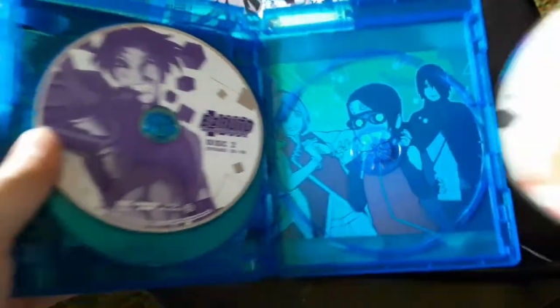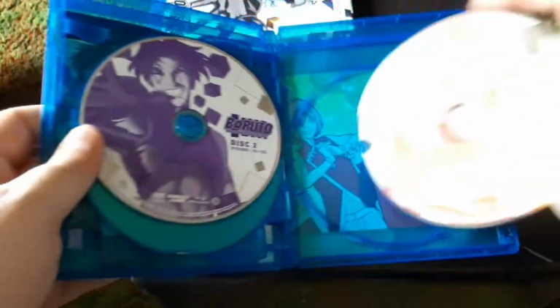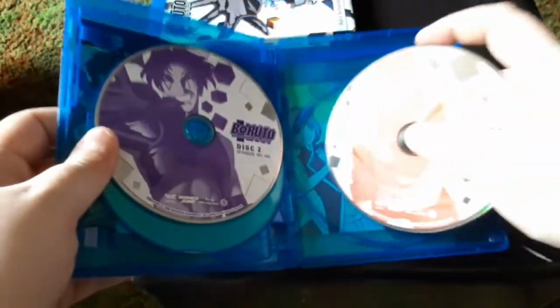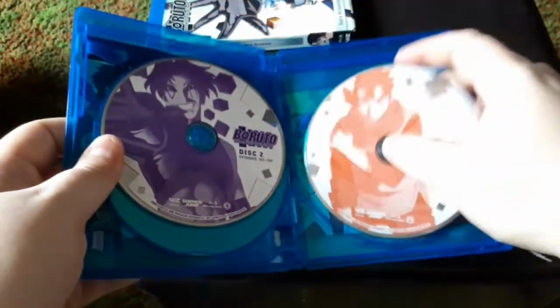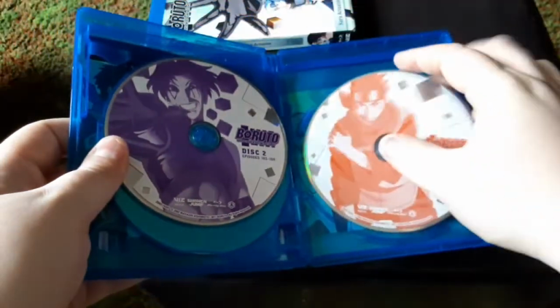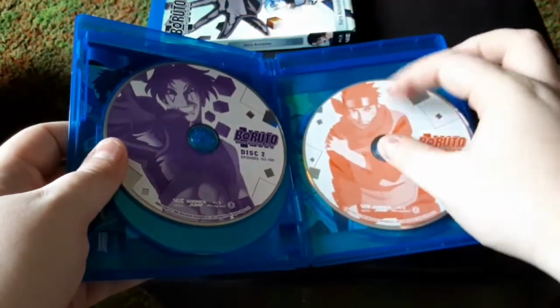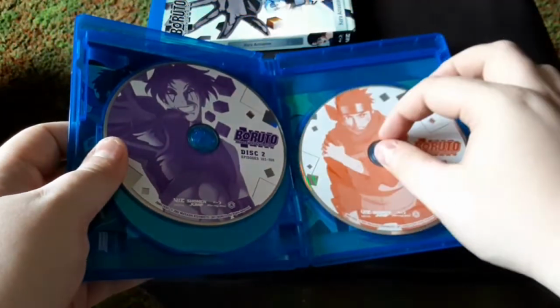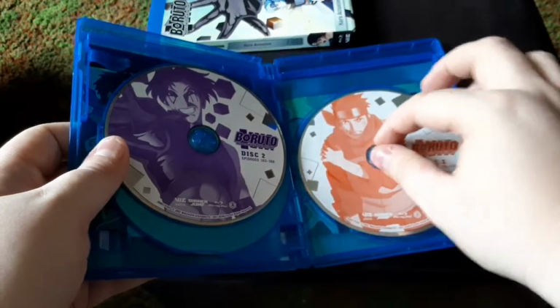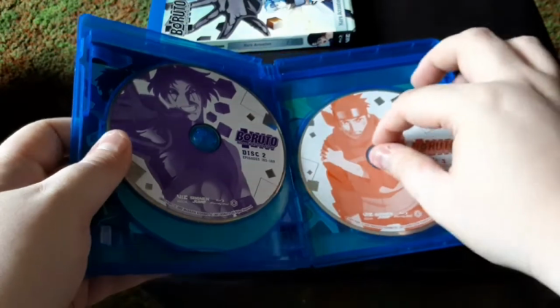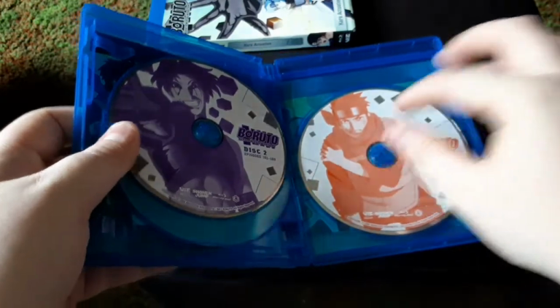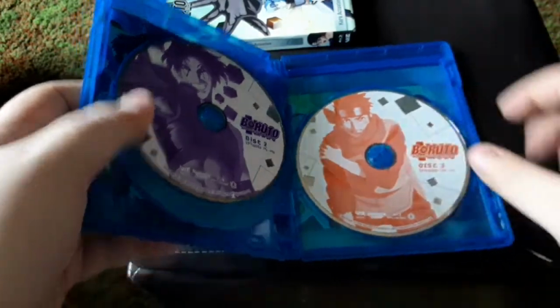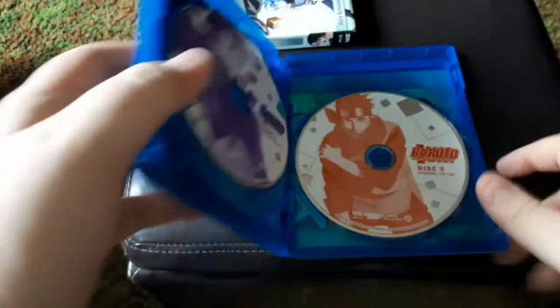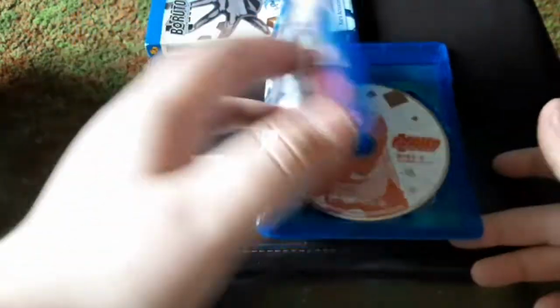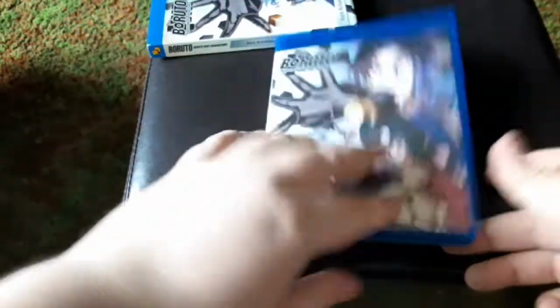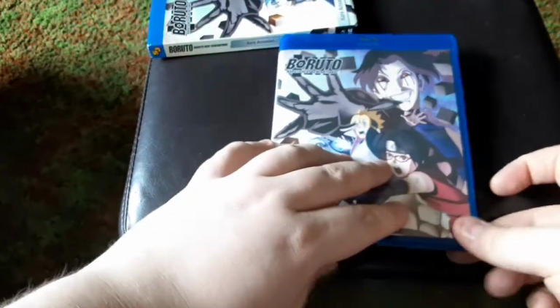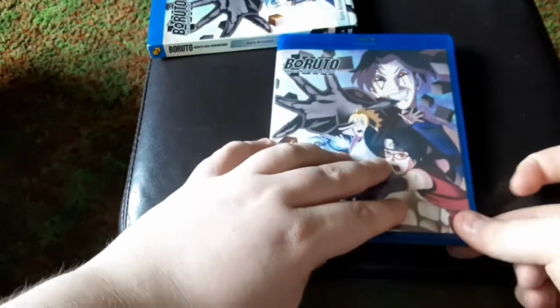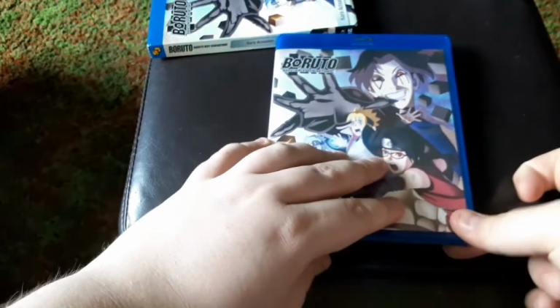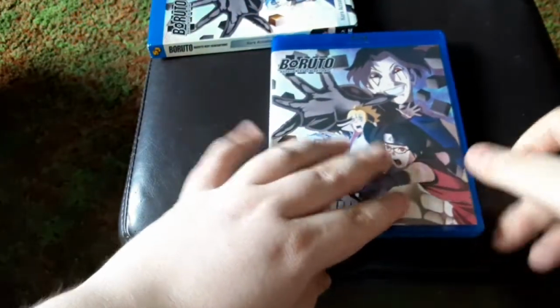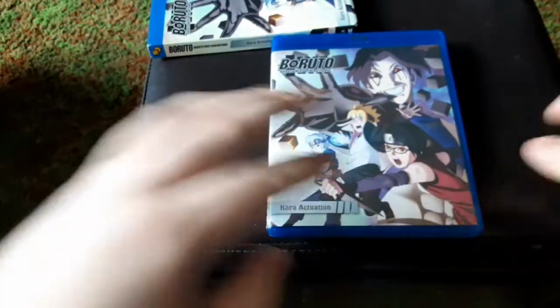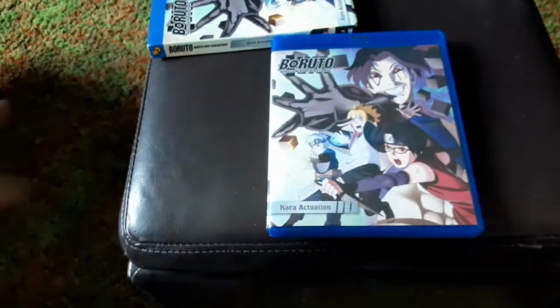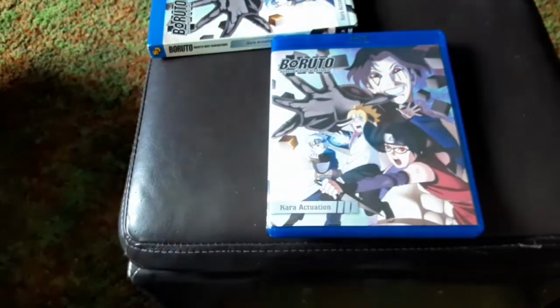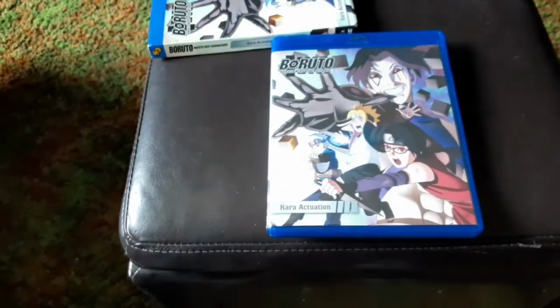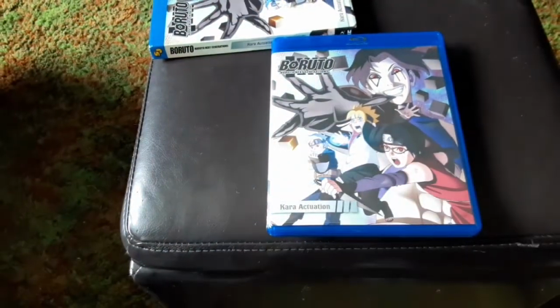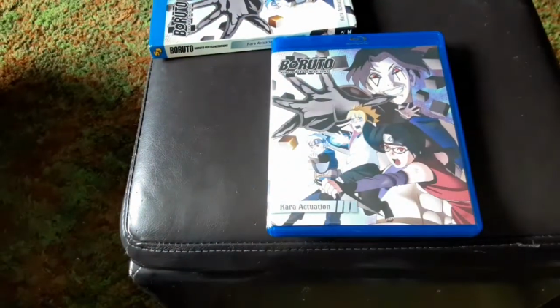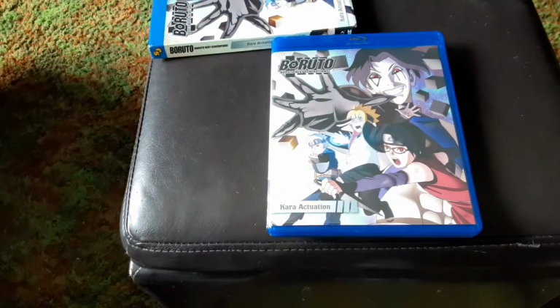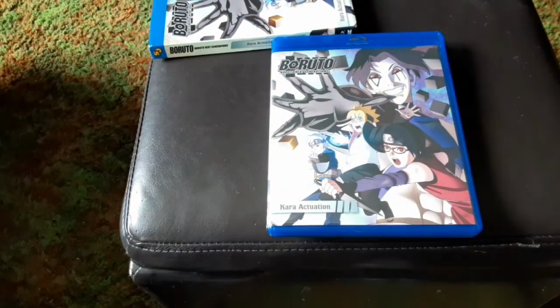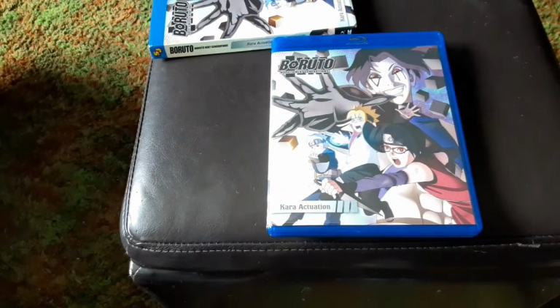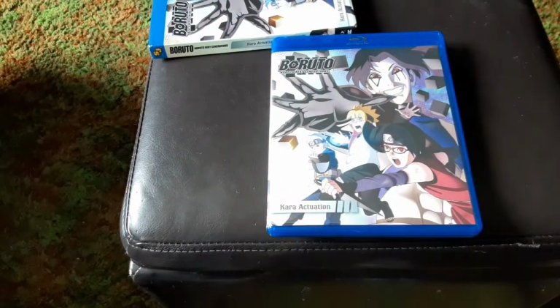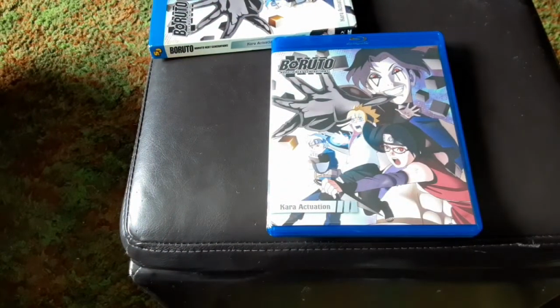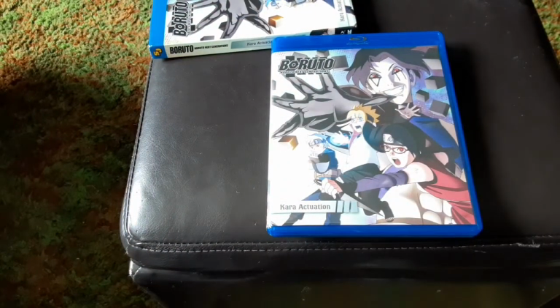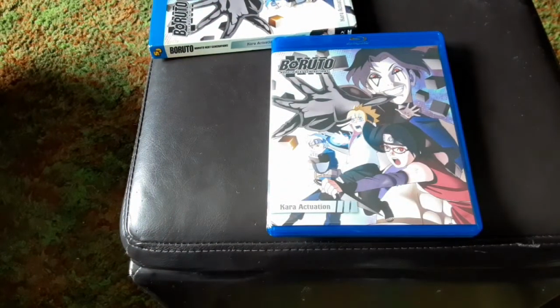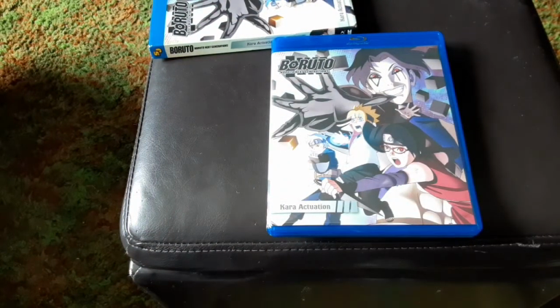So this has been Boruto Naruto Next Generation Set 12 on Blu-ray. Thank you and have a wonderful day.